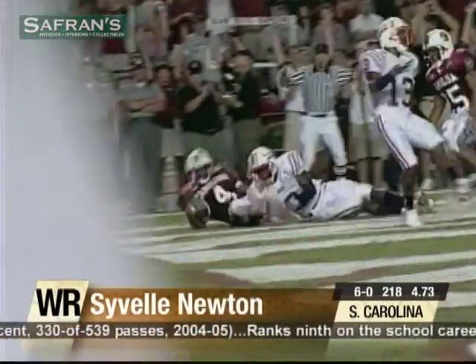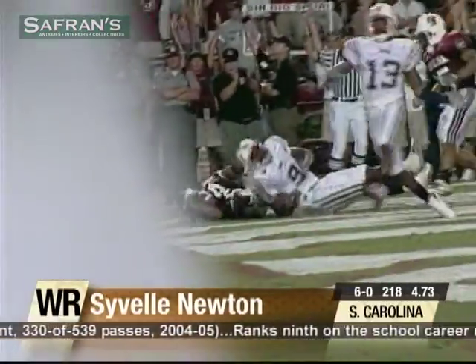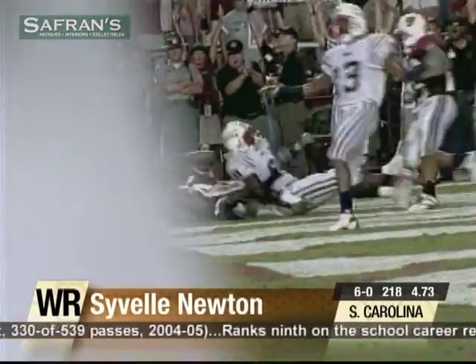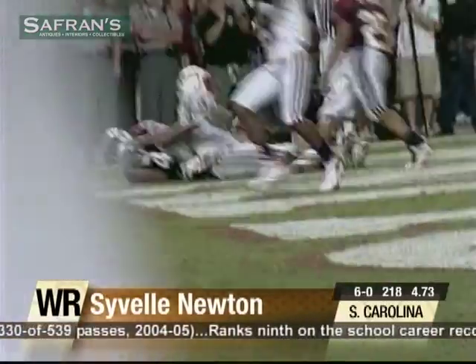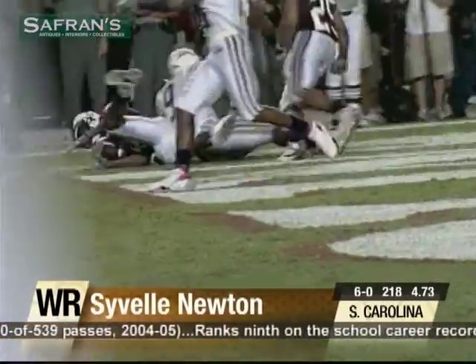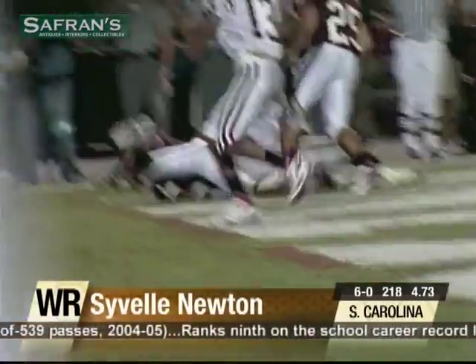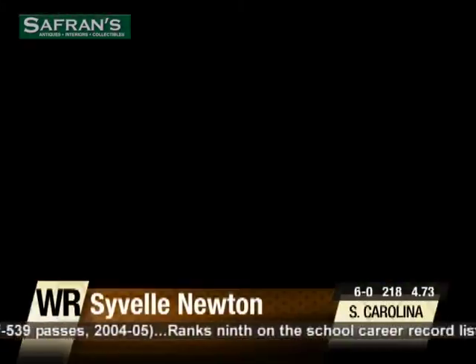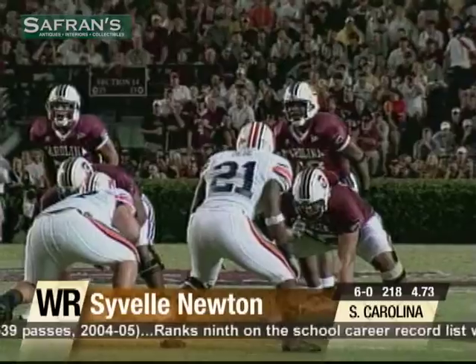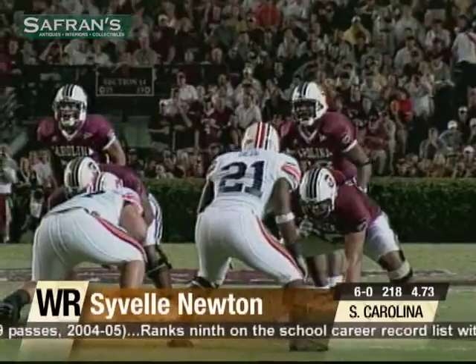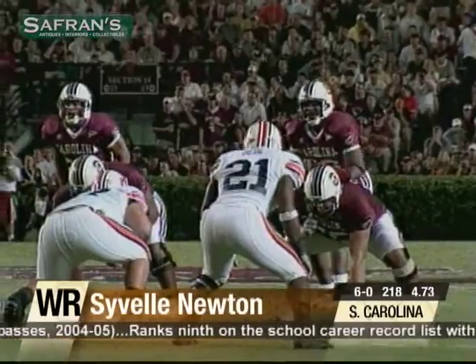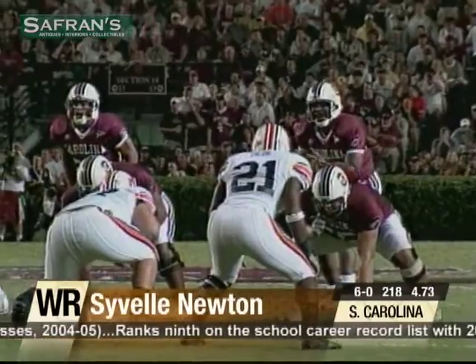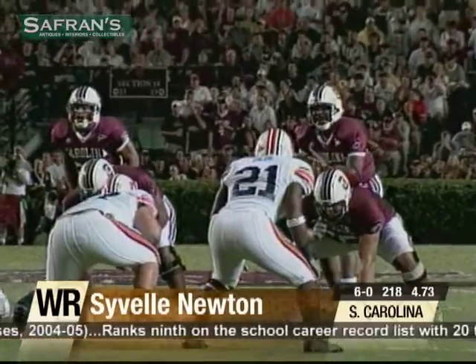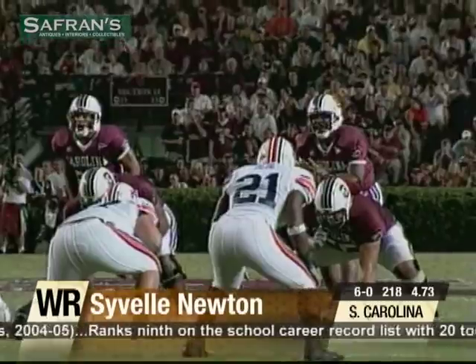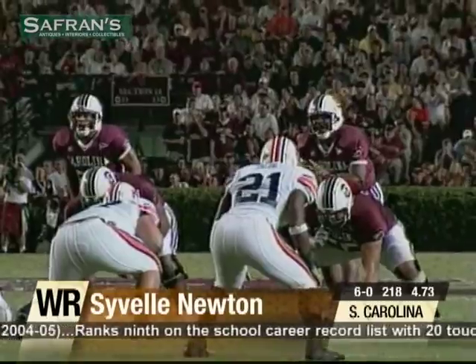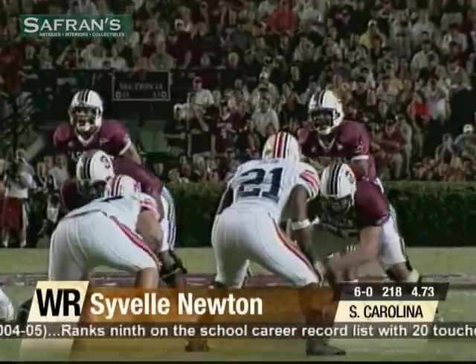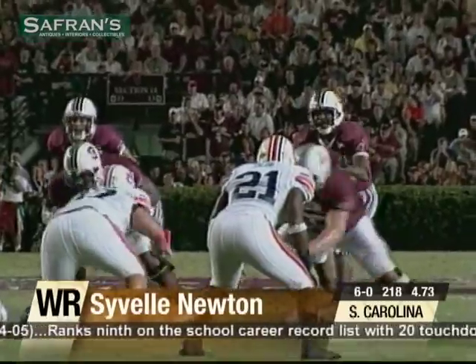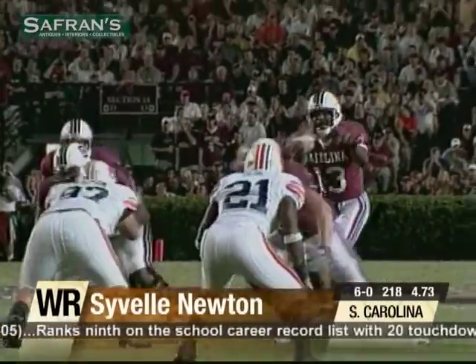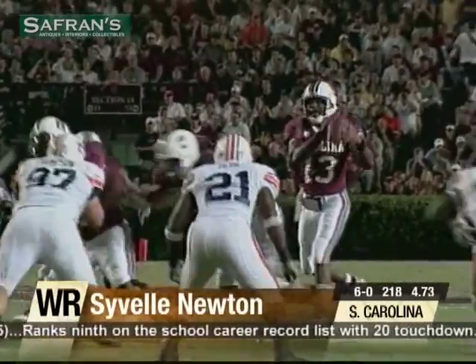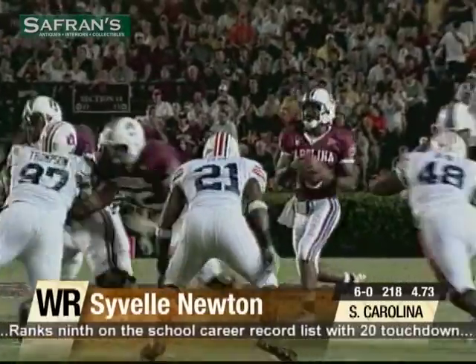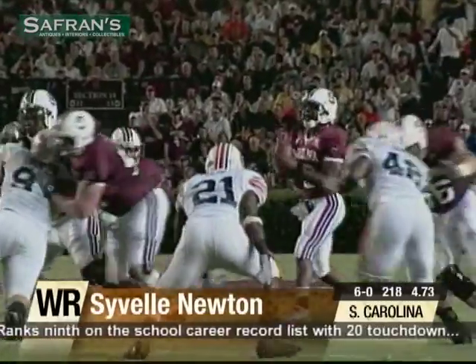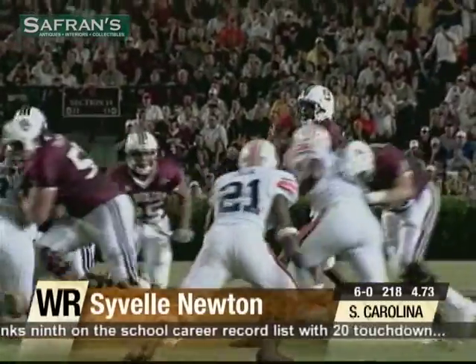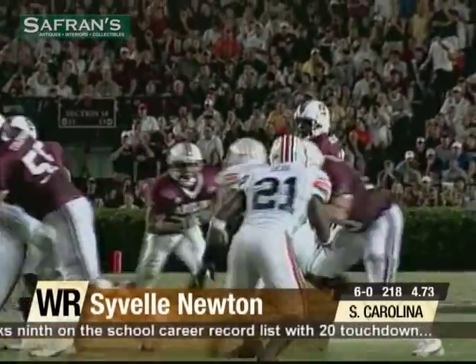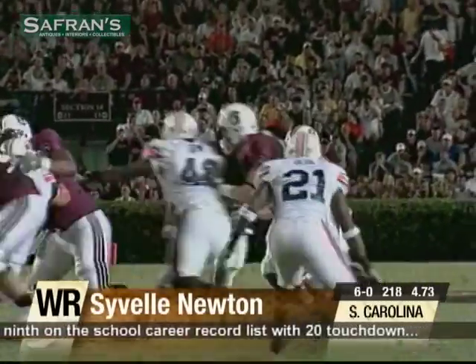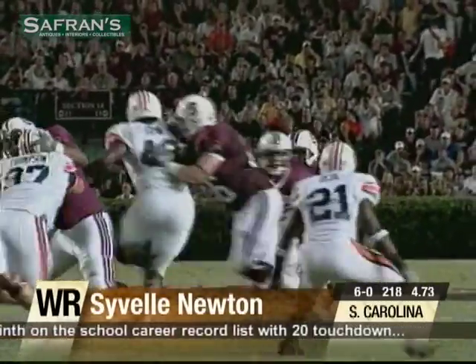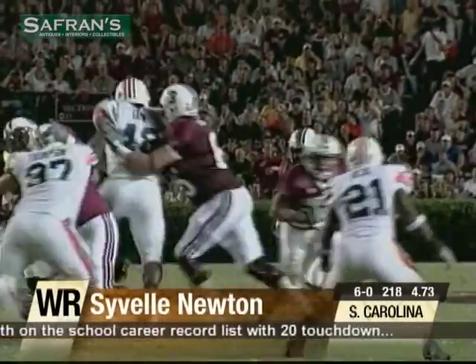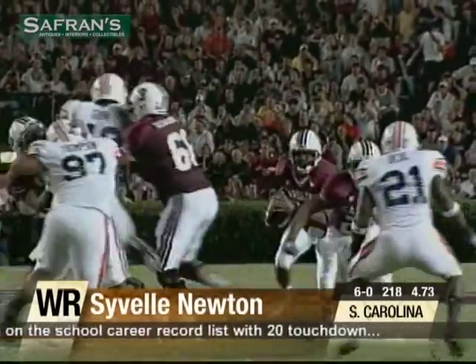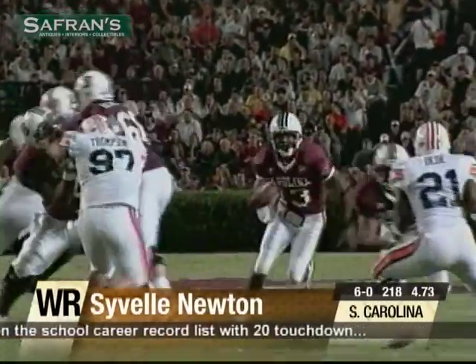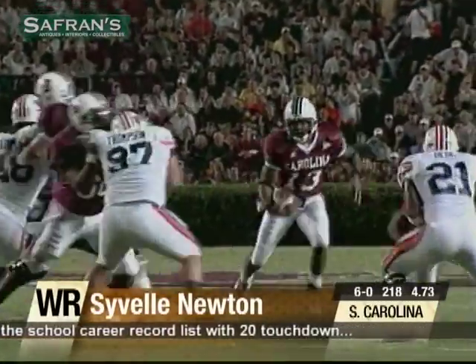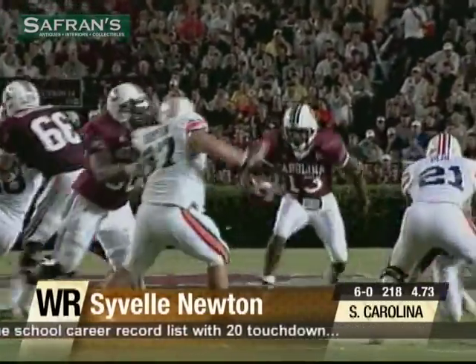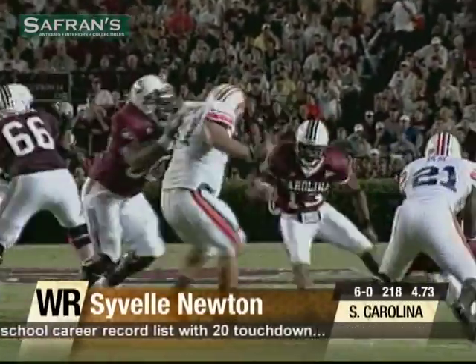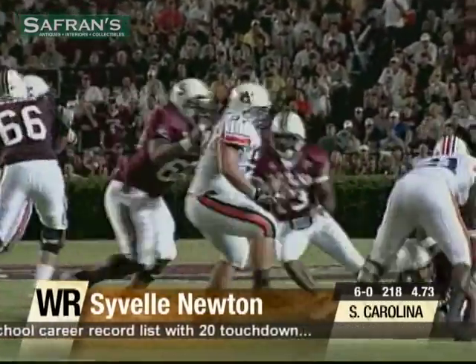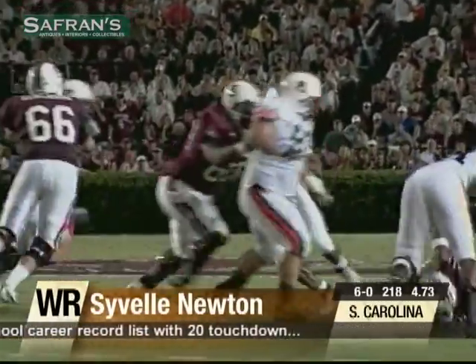Sivell Newton has good size with a strong, solid build. He runs good routes and knows how to get open.